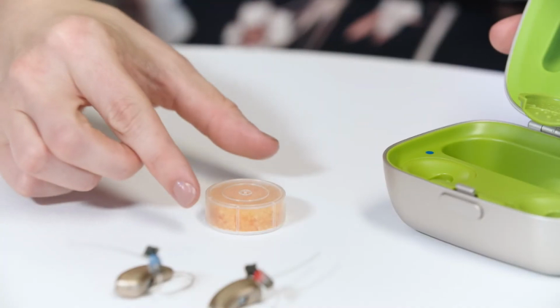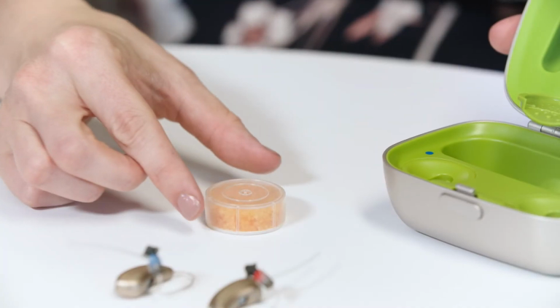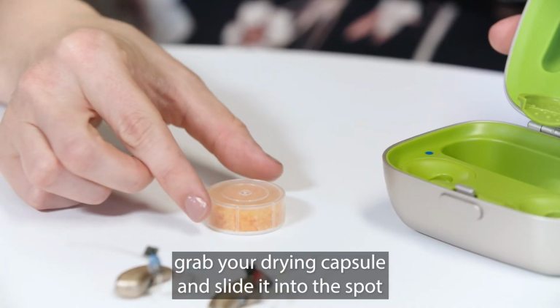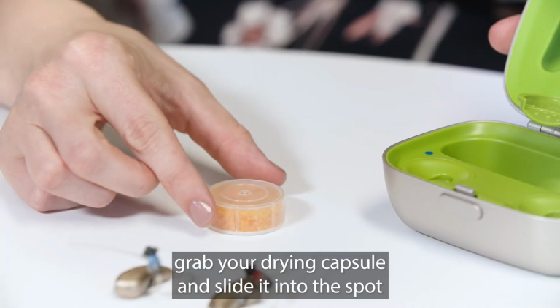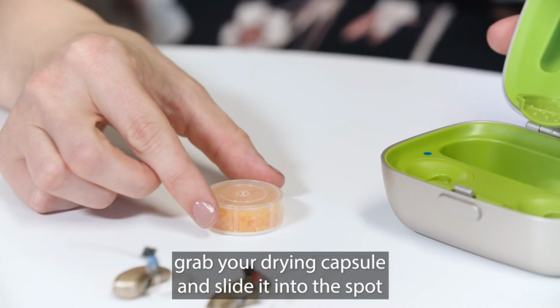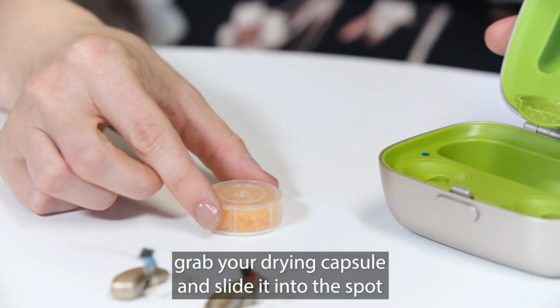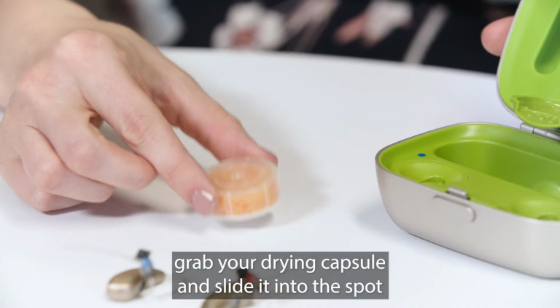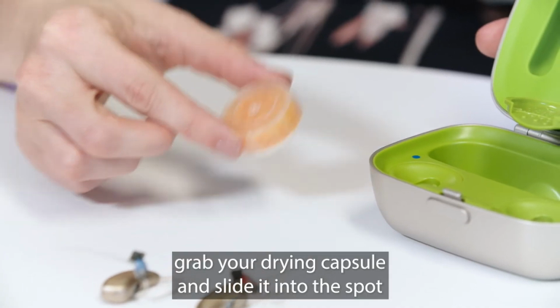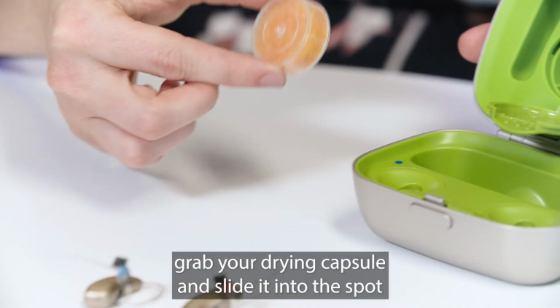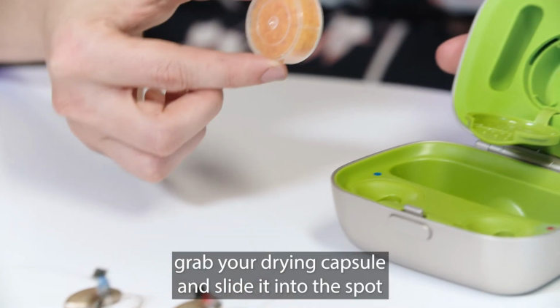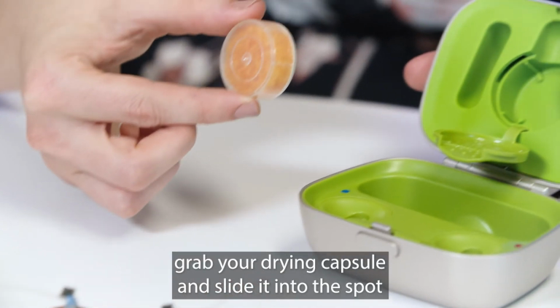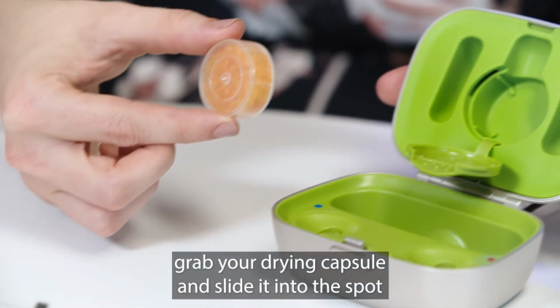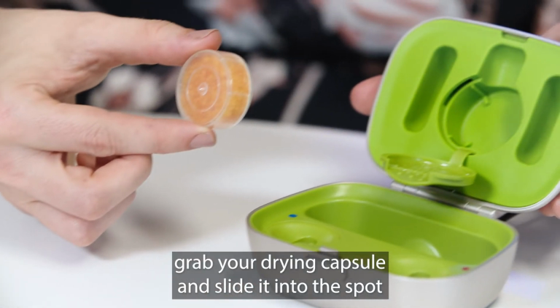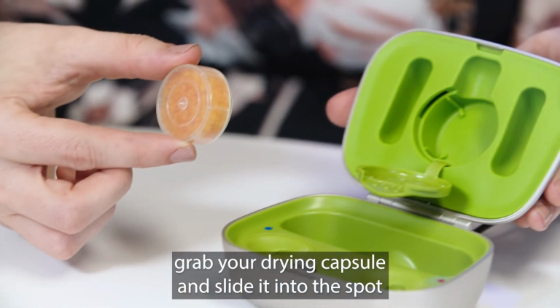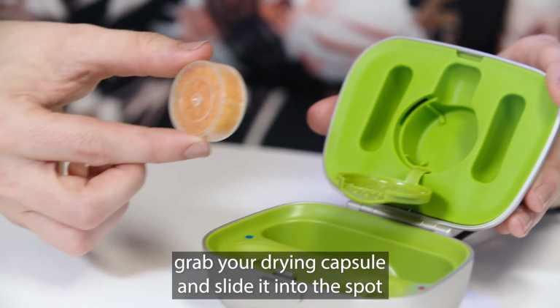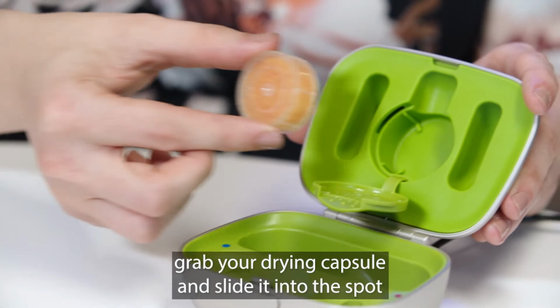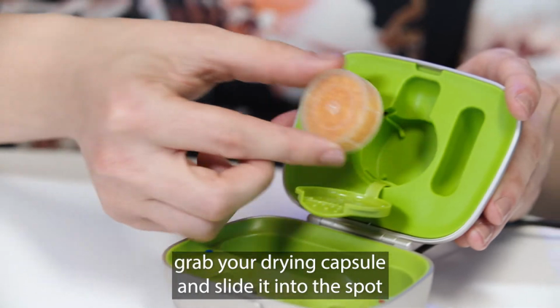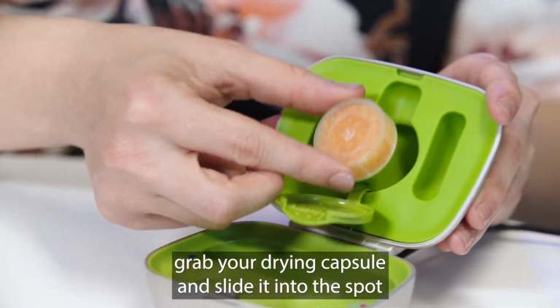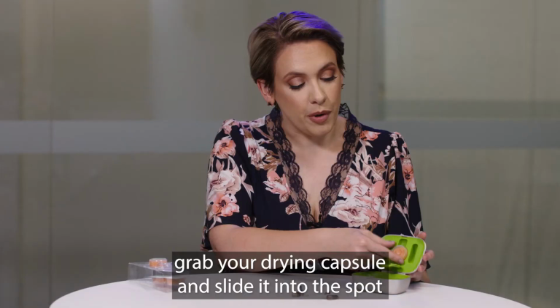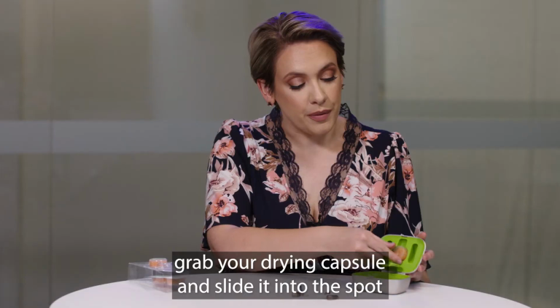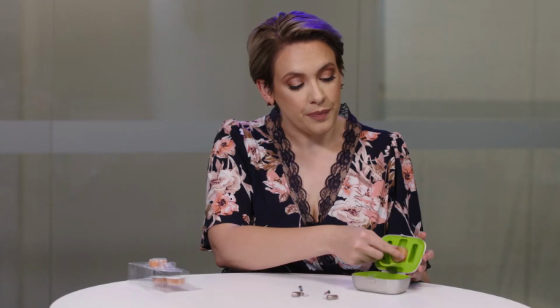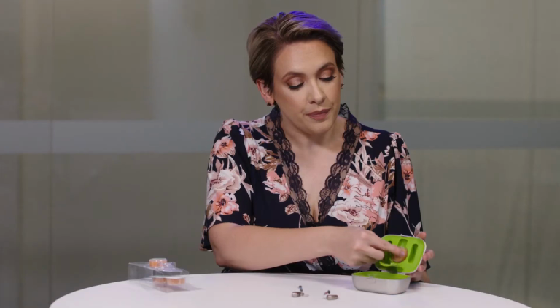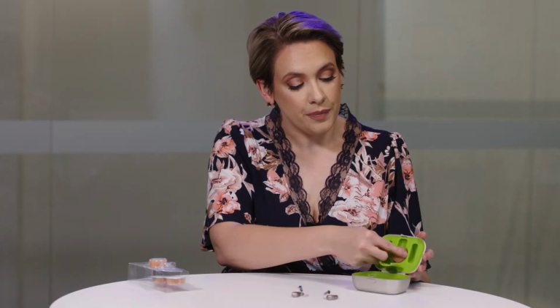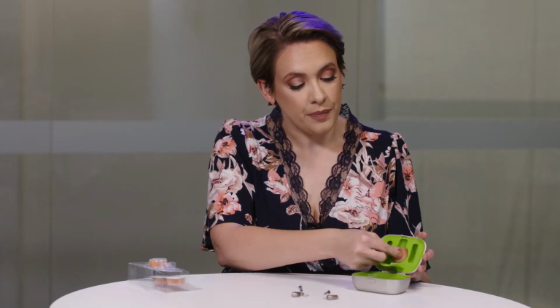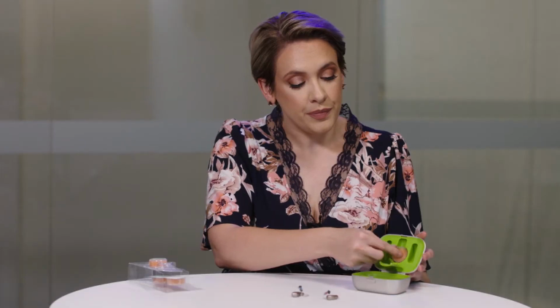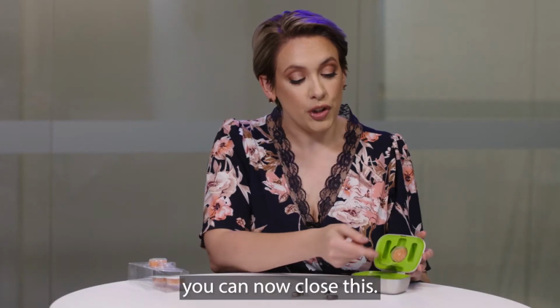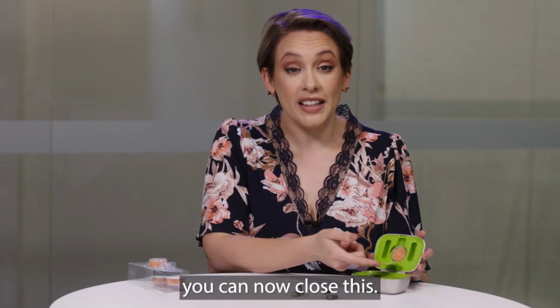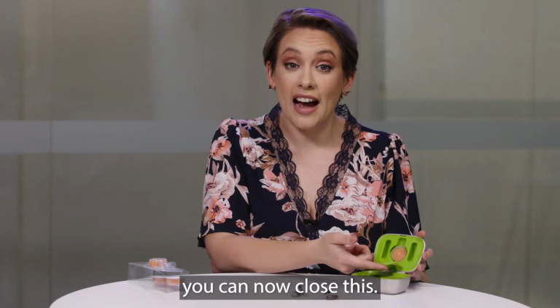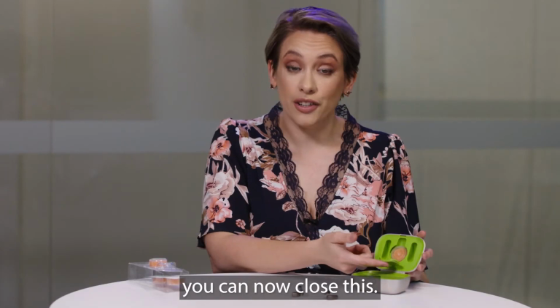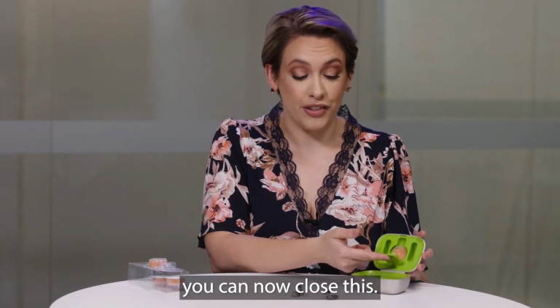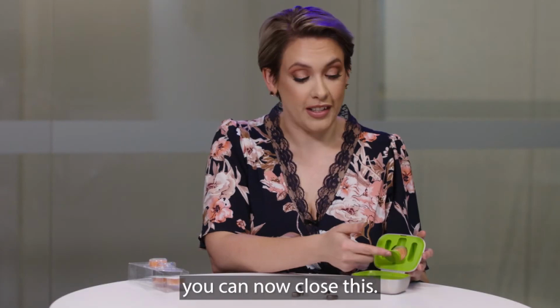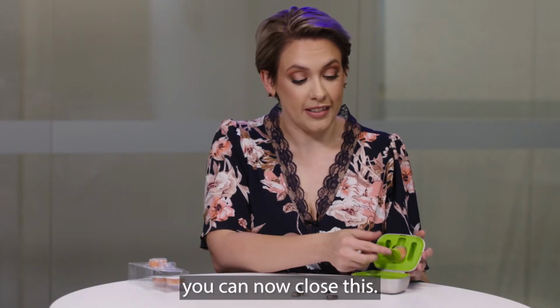Grab your drying capsule and slot it into the spot. You can now close this.